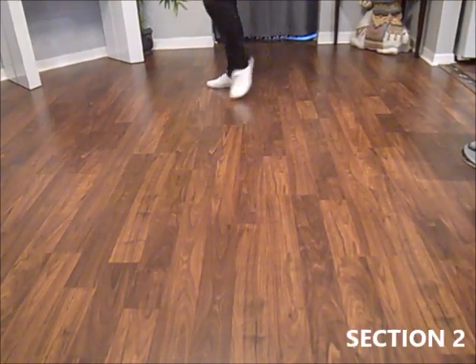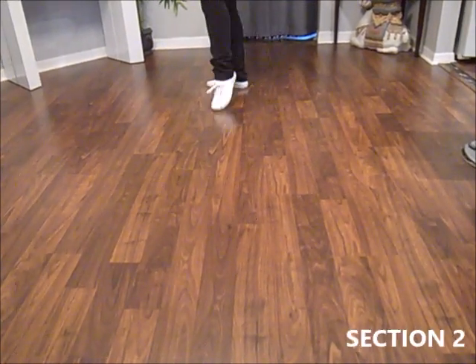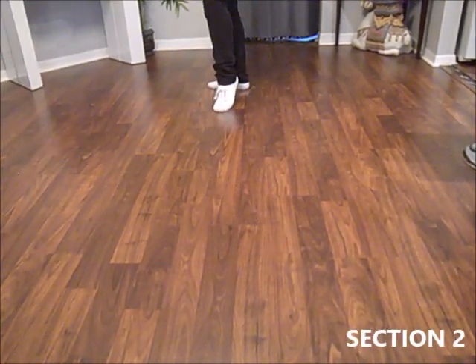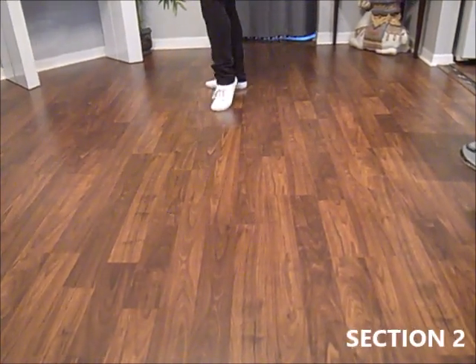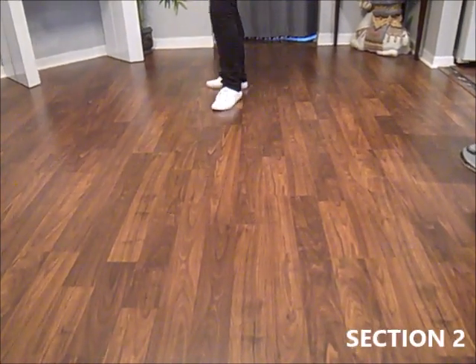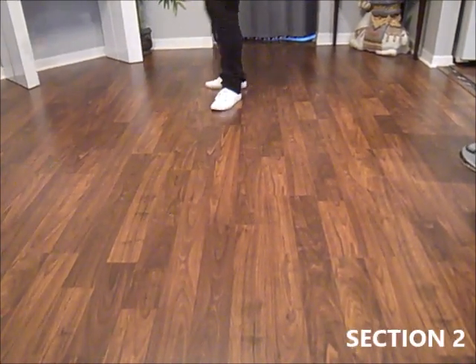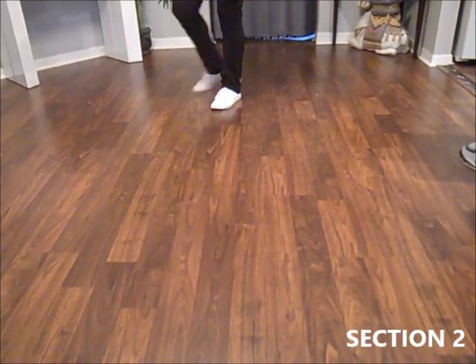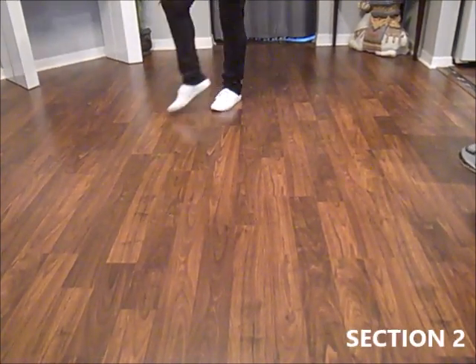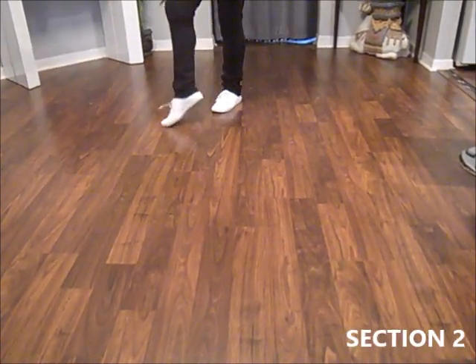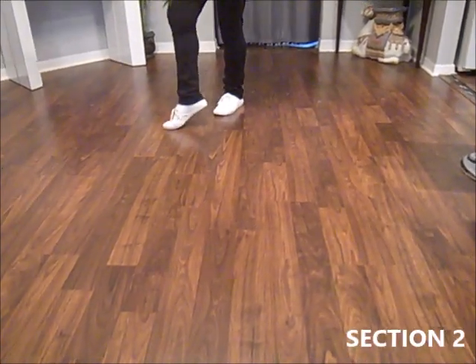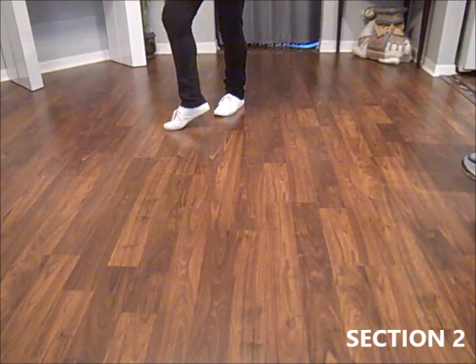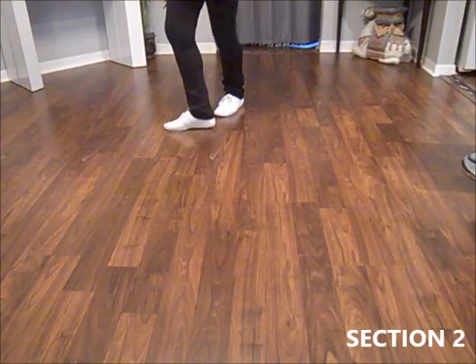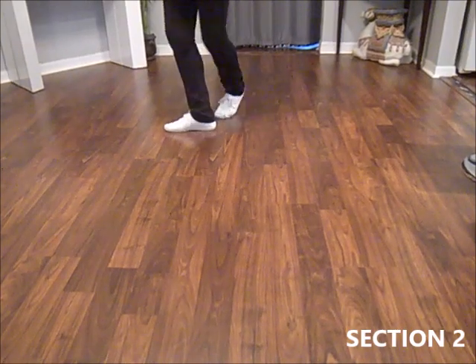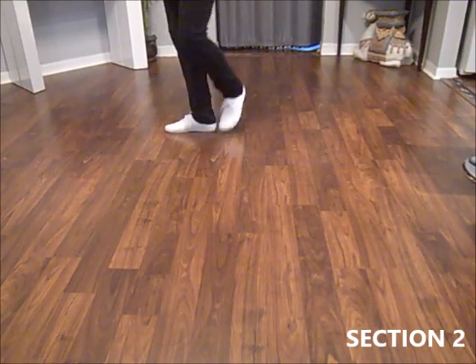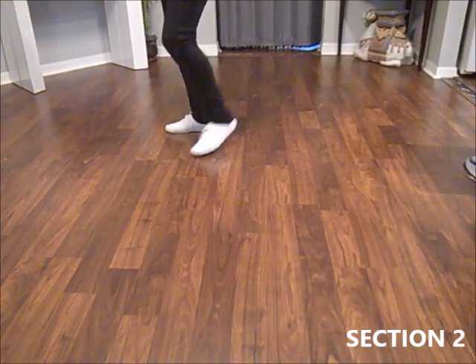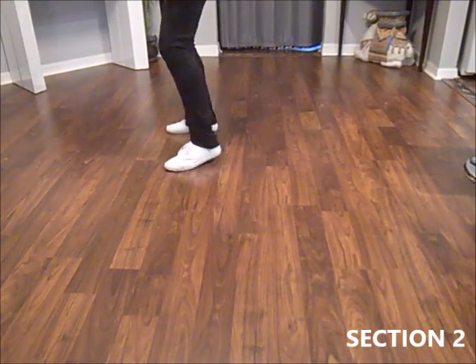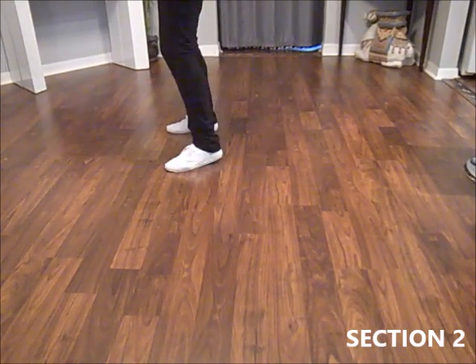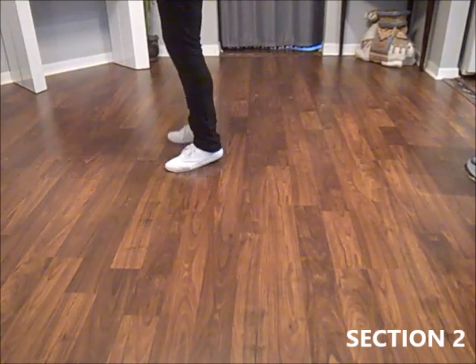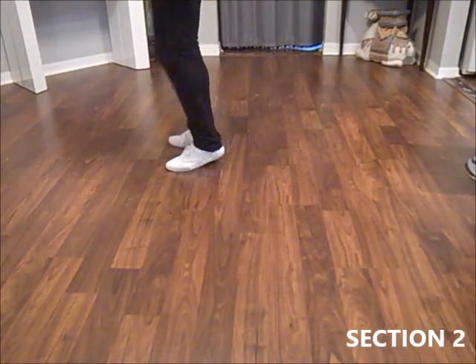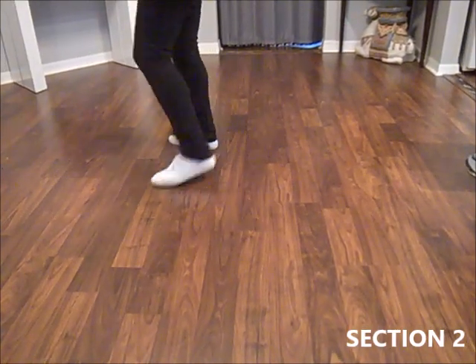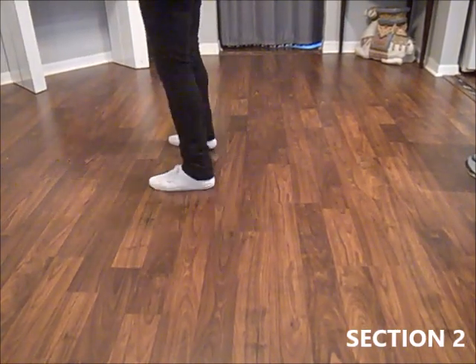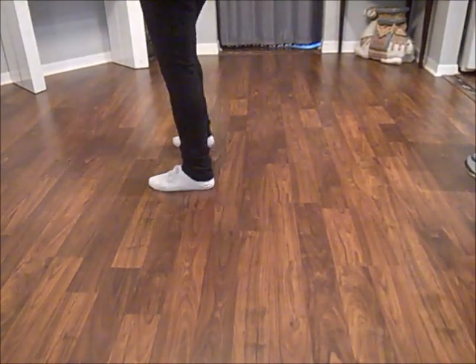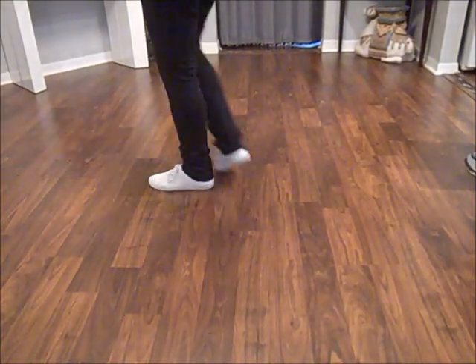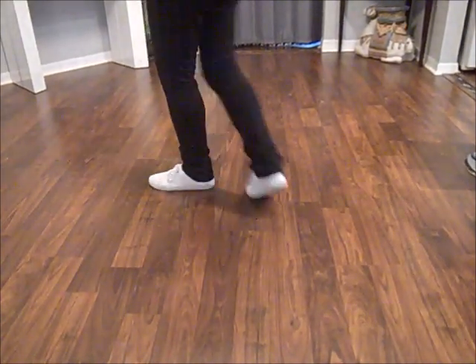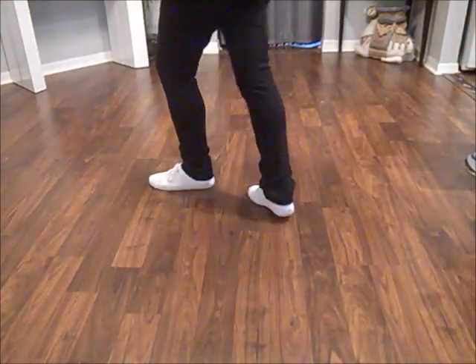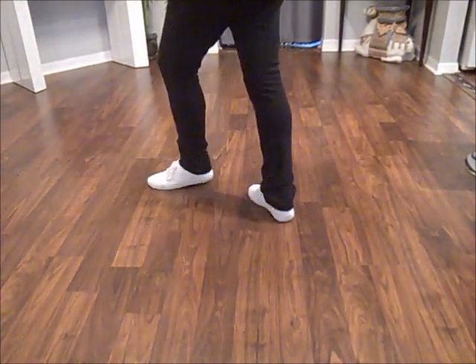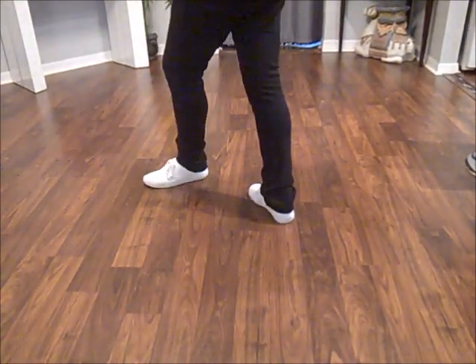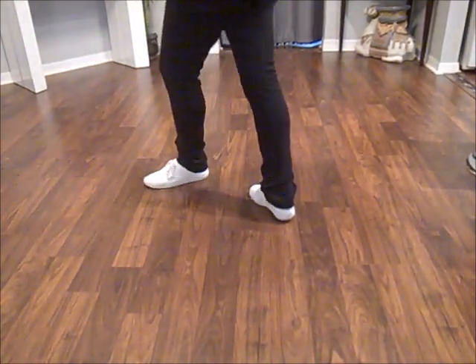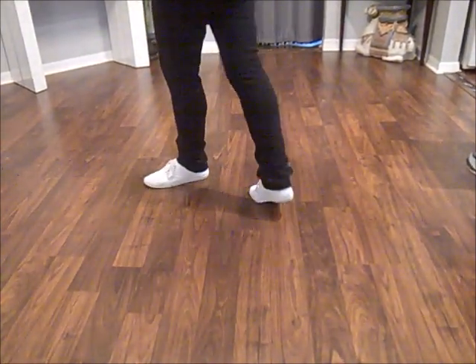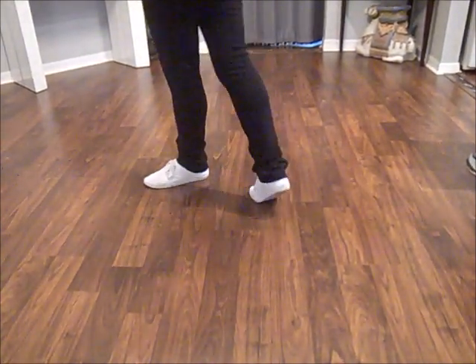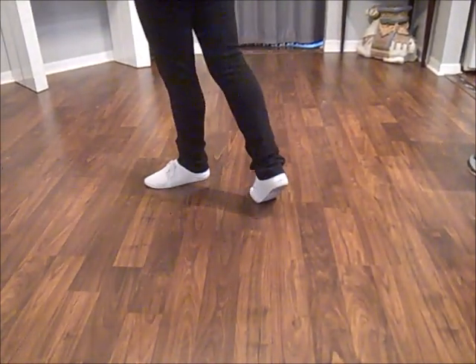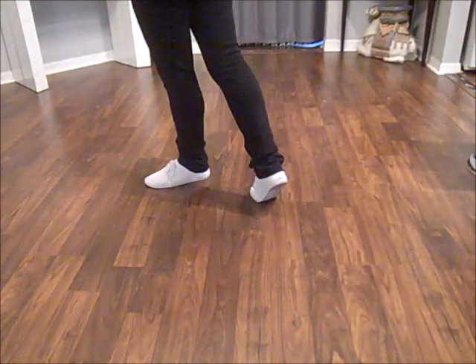Side strut, cross strut, and another Lindy. Triple step back rock recover.